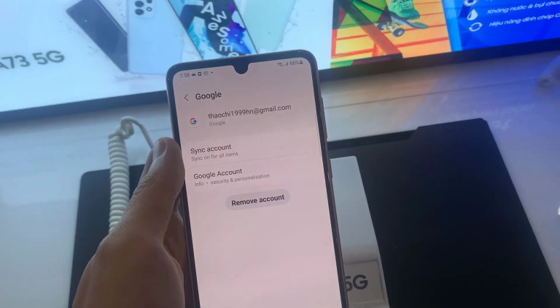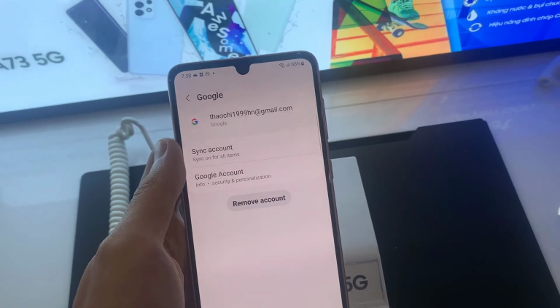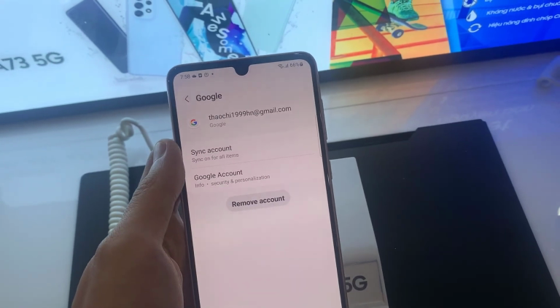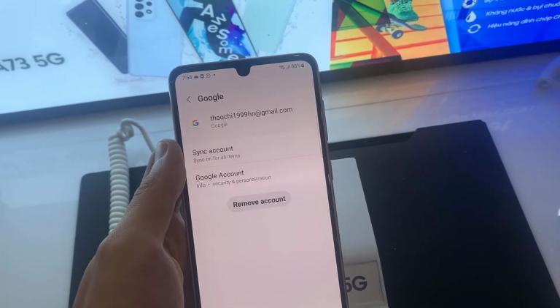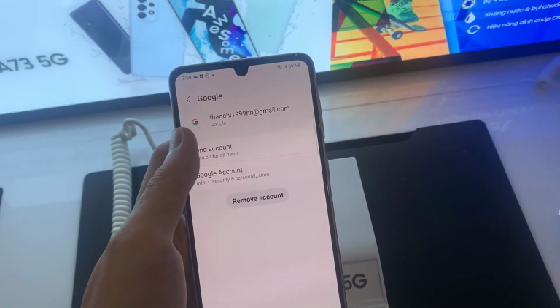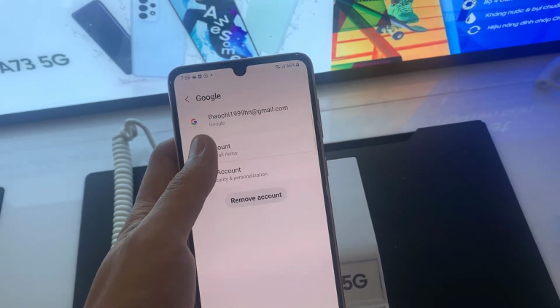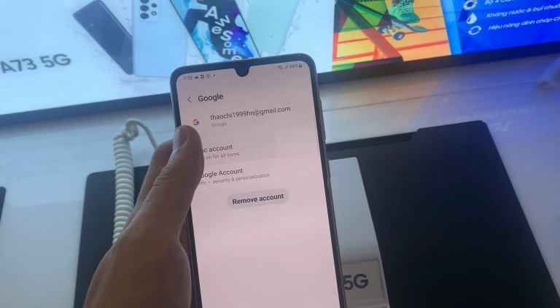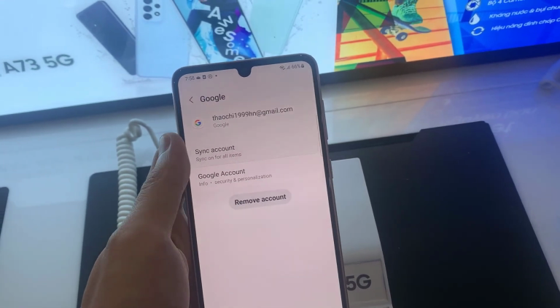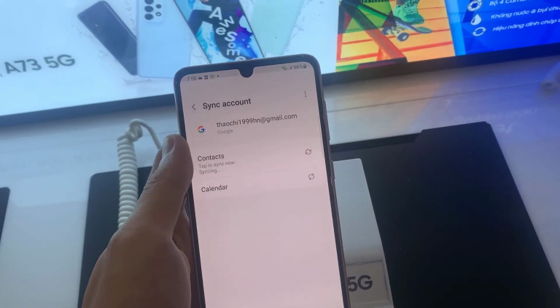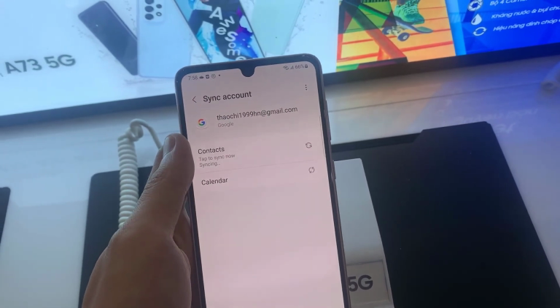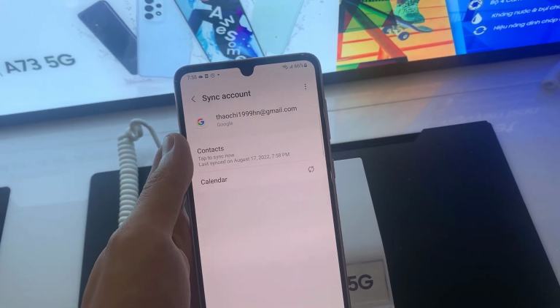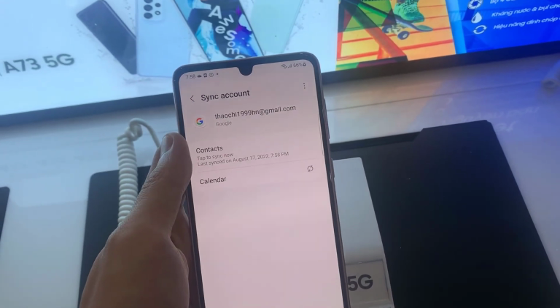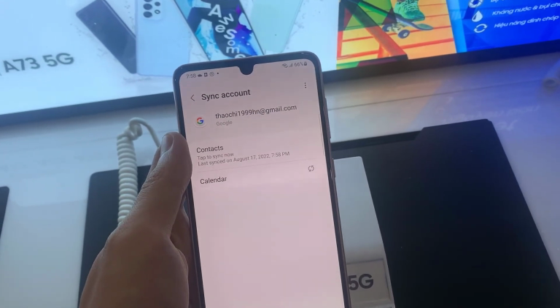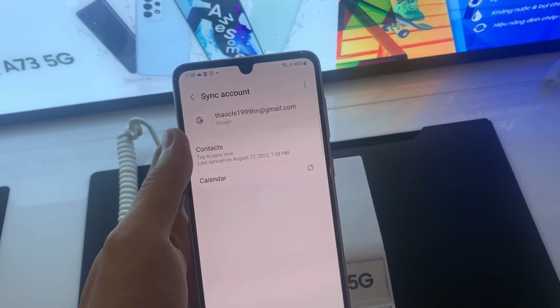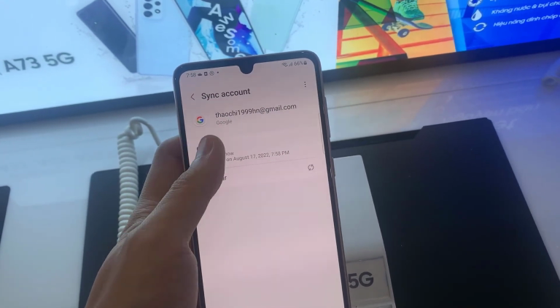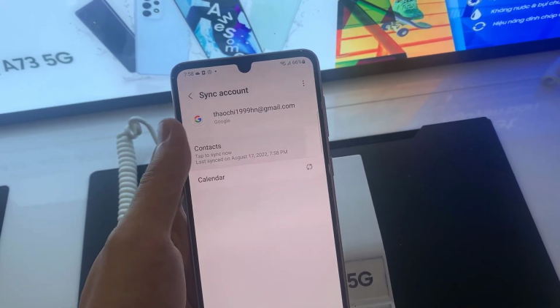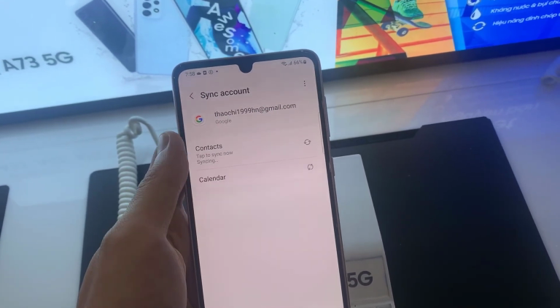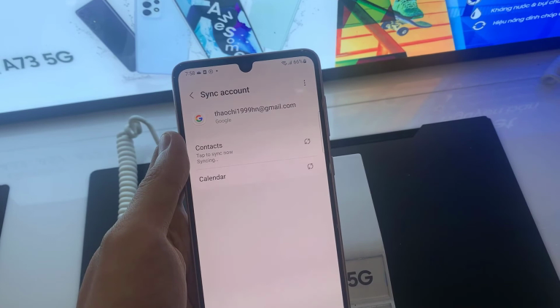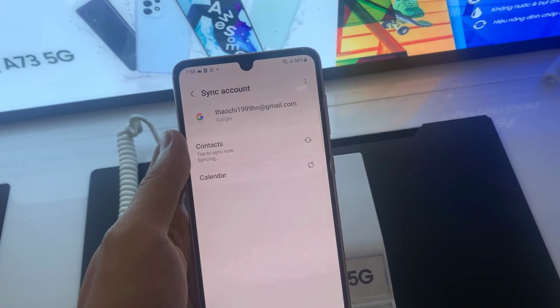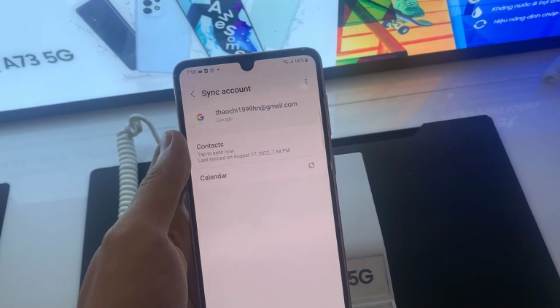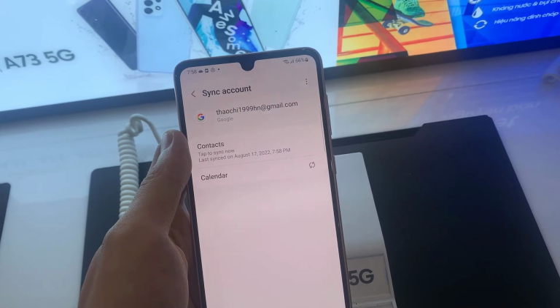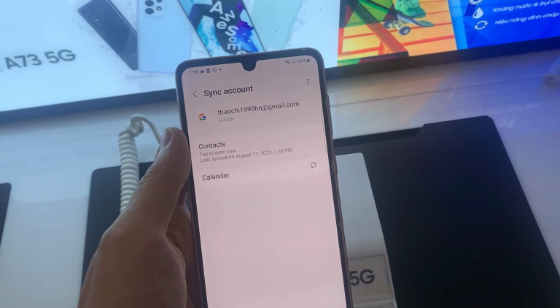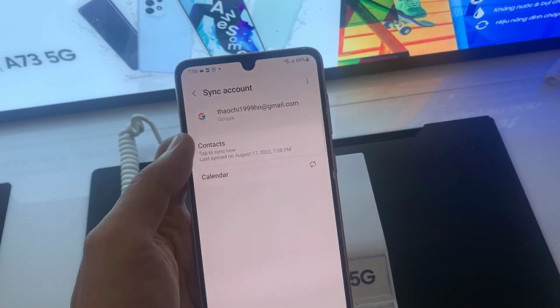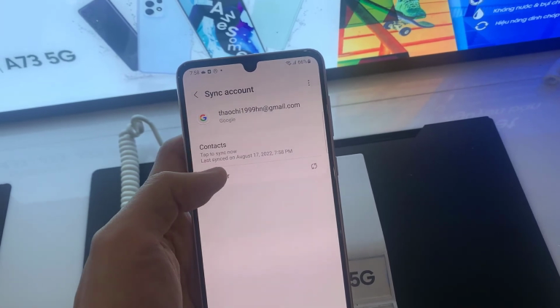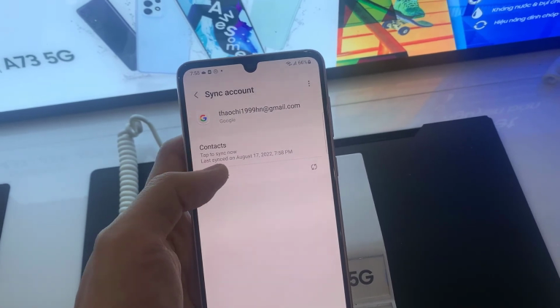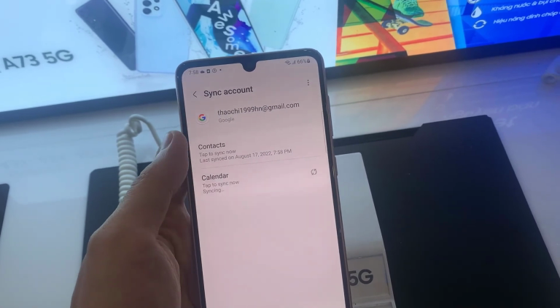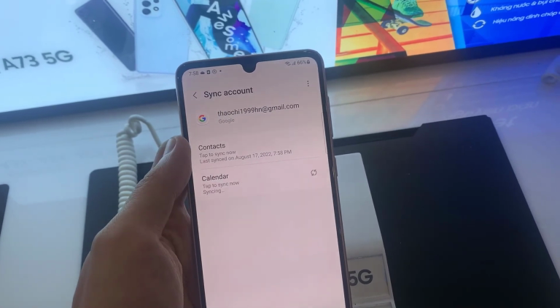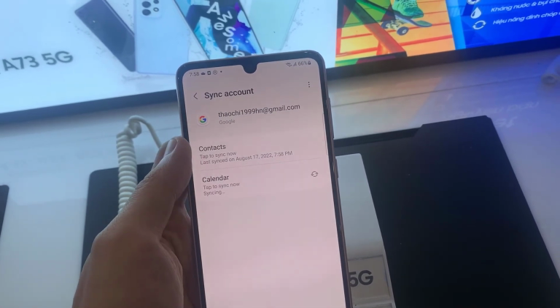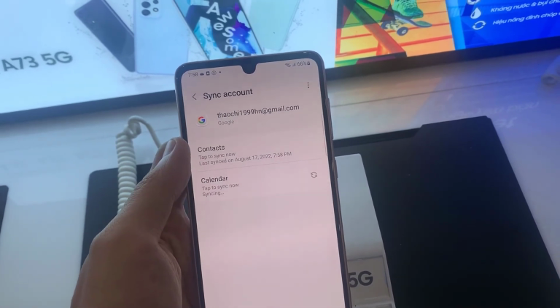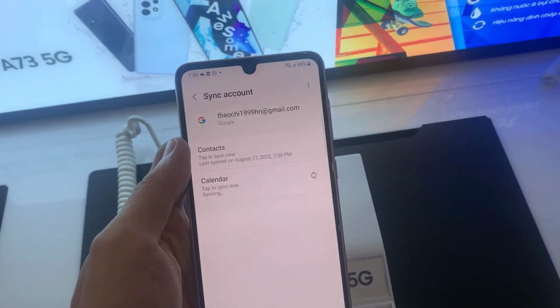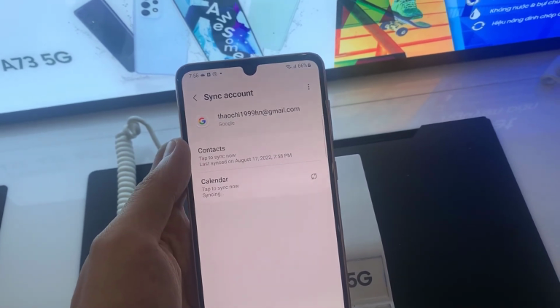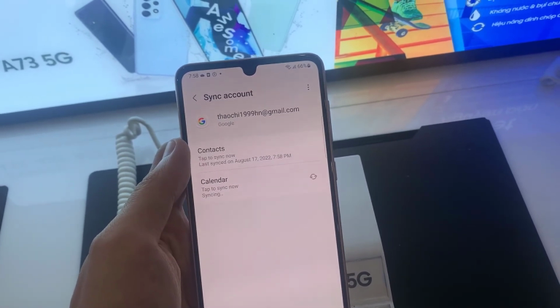Tap on Sync Contacts, then tap on Sync to start syncing your contacts to your Google account. Thanks for watching this video.